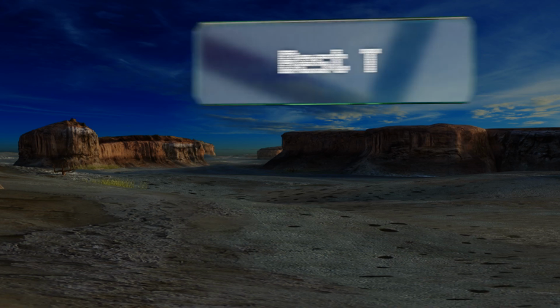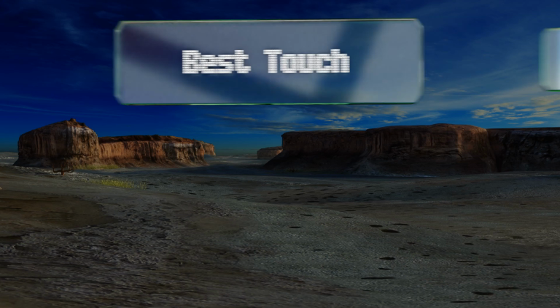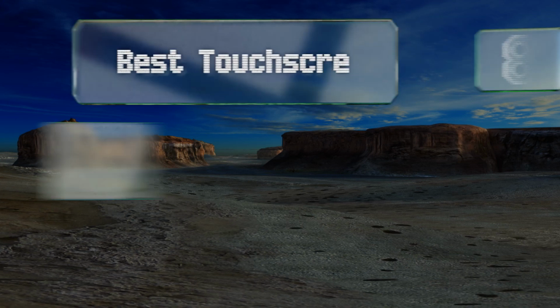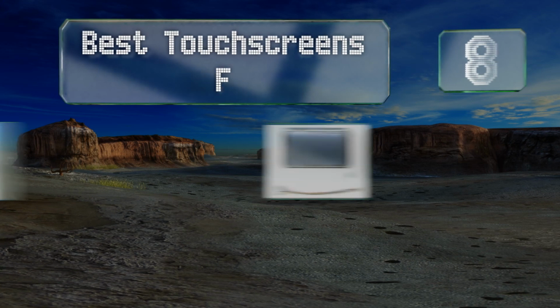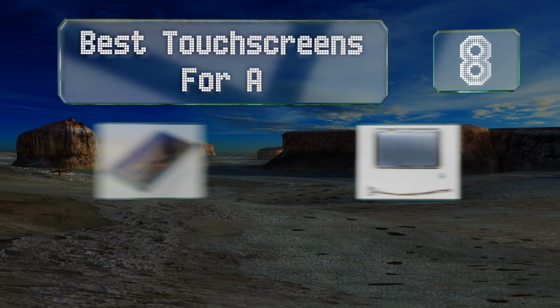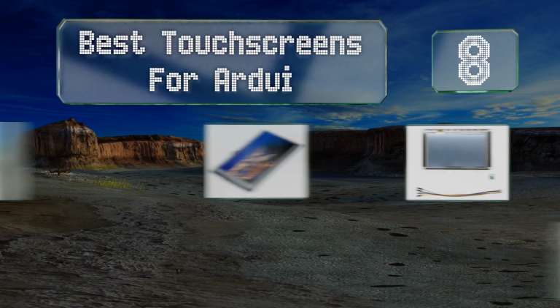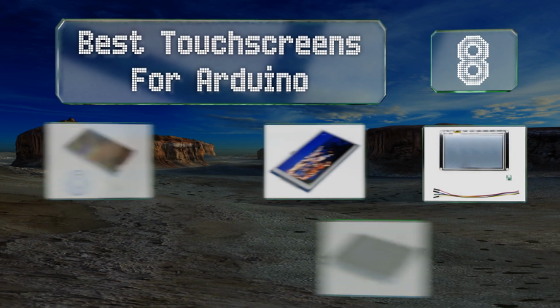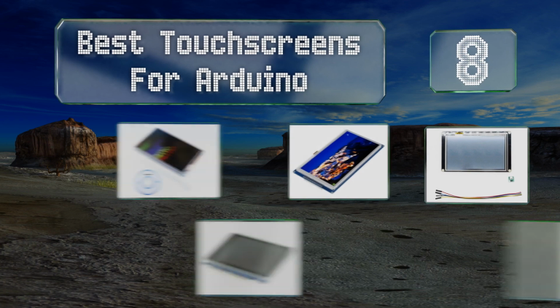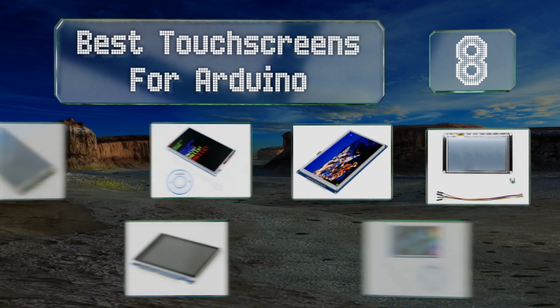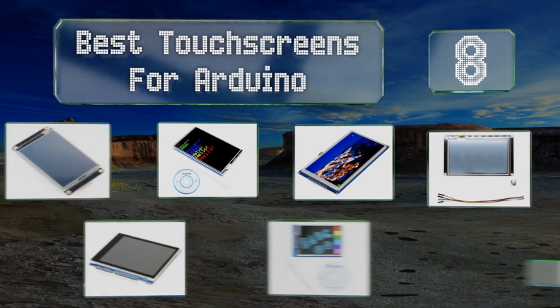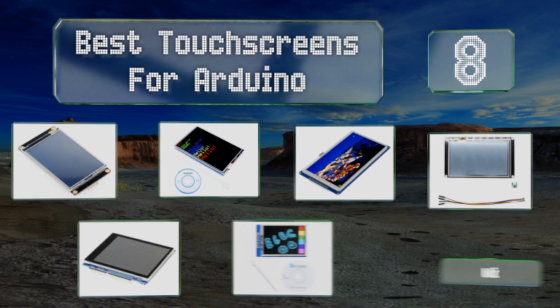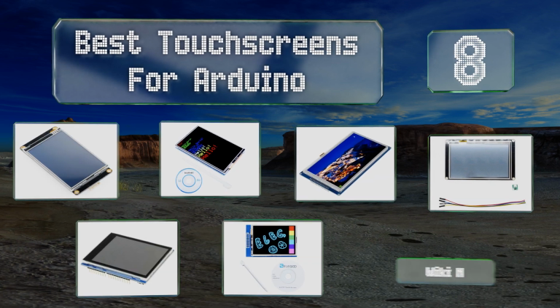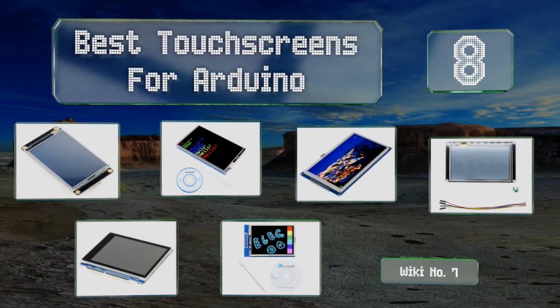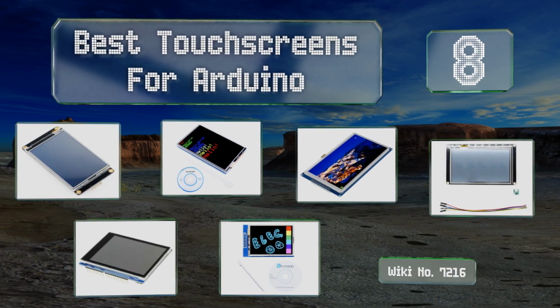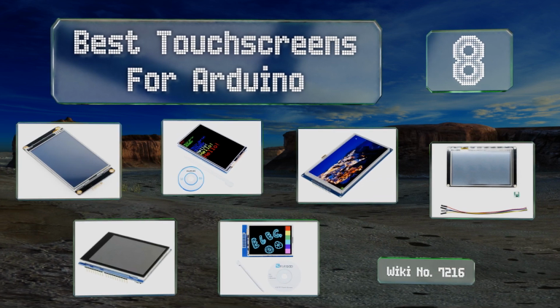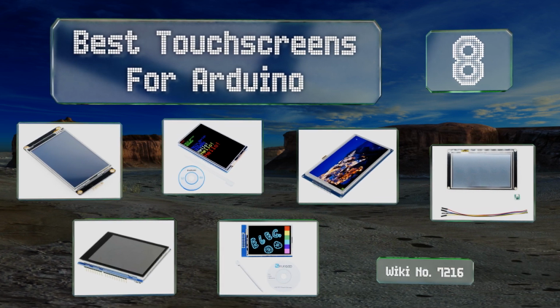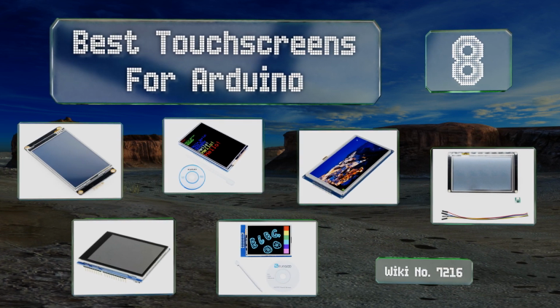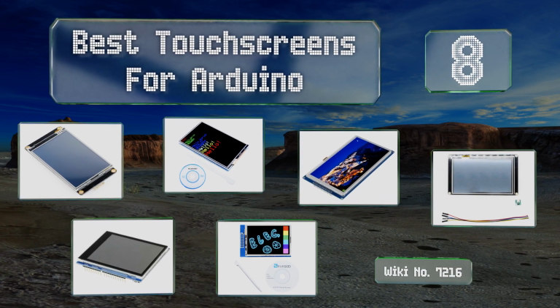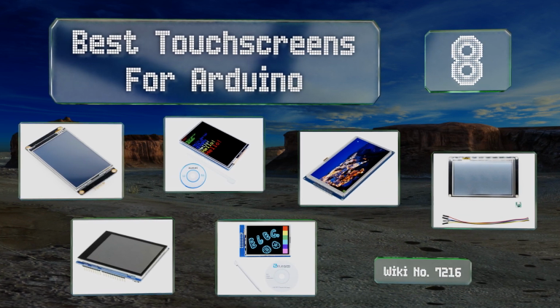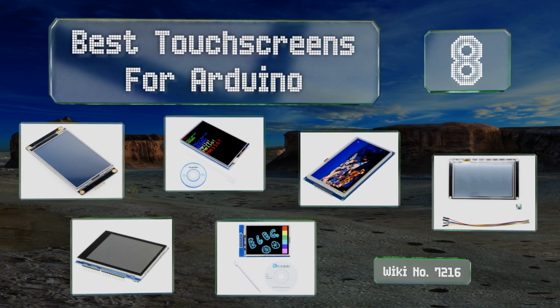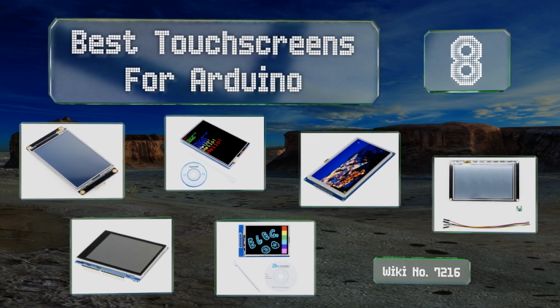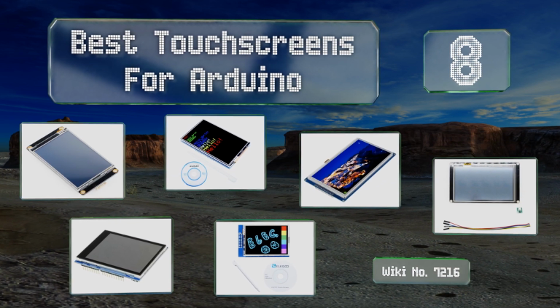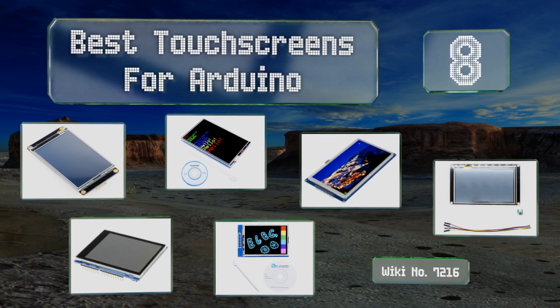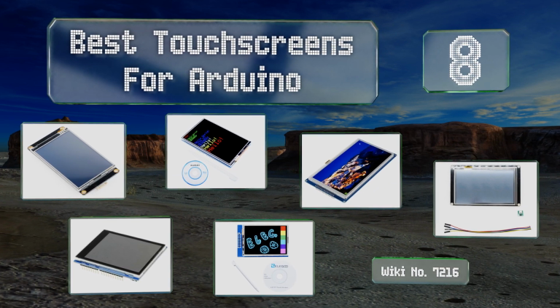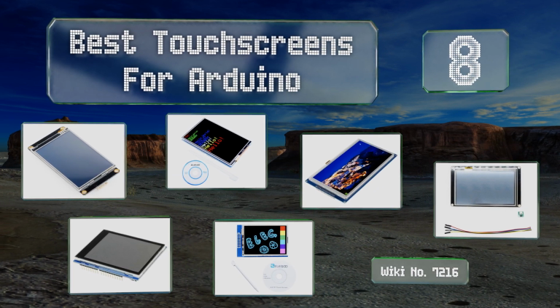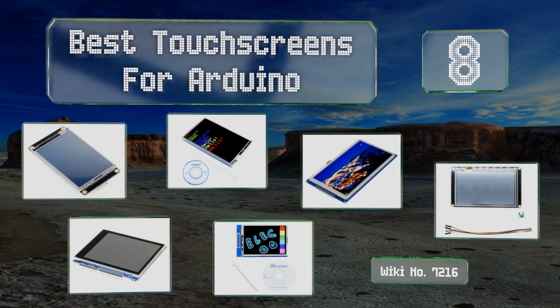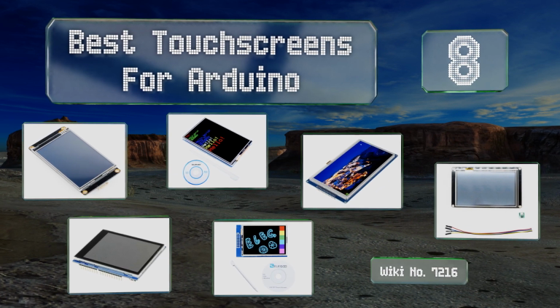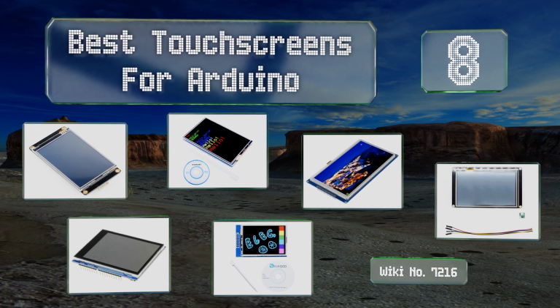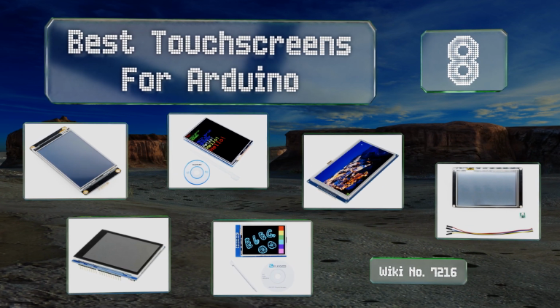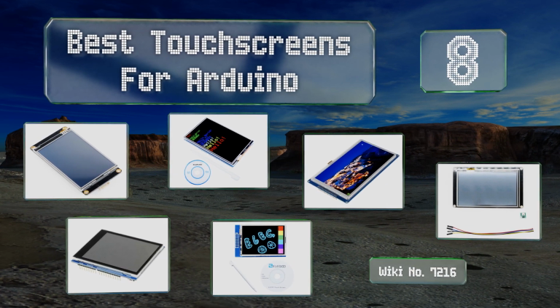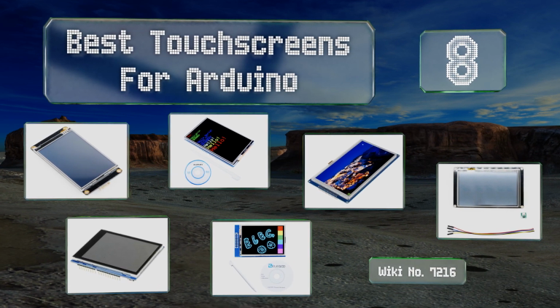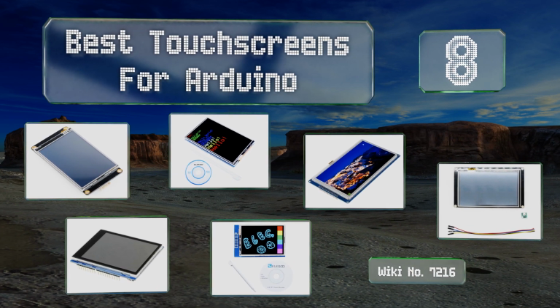EasyVid presents the eight best touchscreens for Arduino. Let's get started with the list.